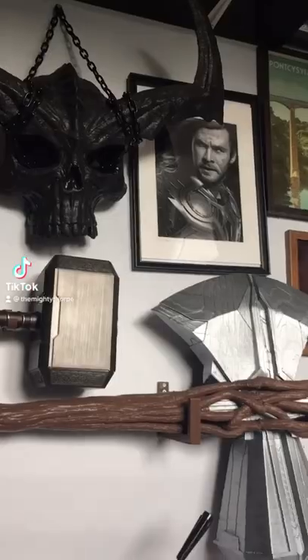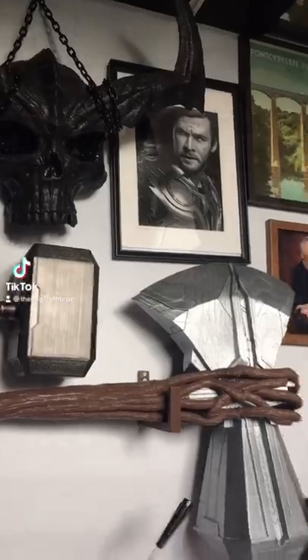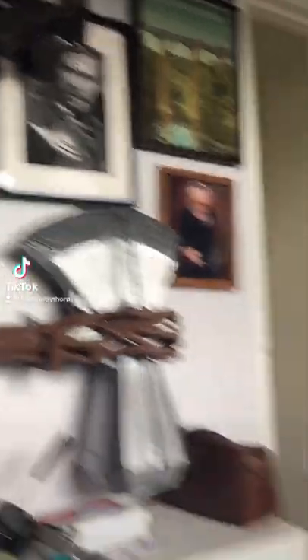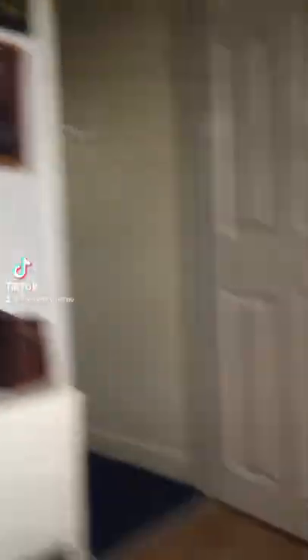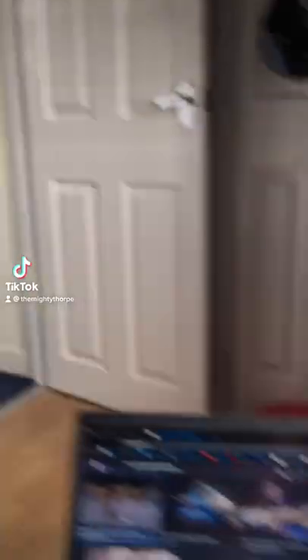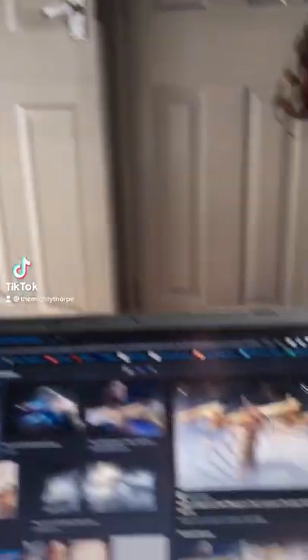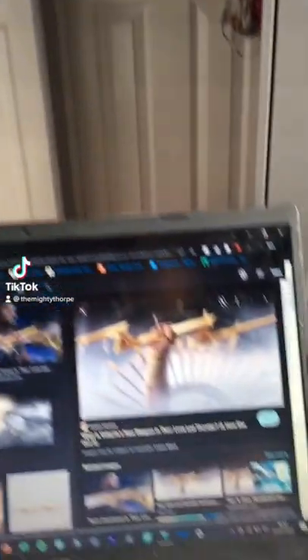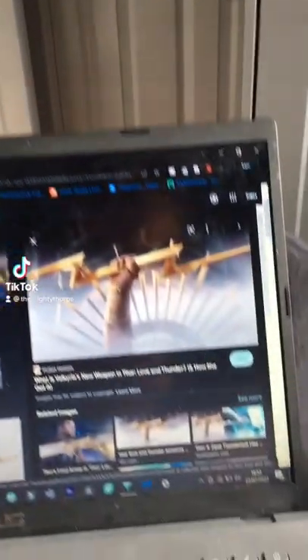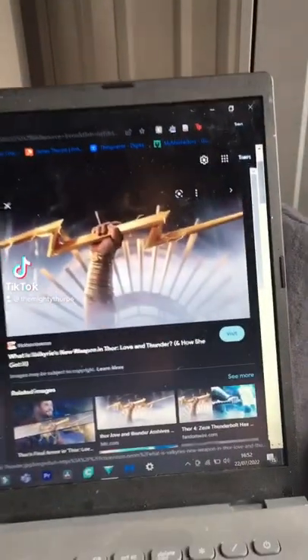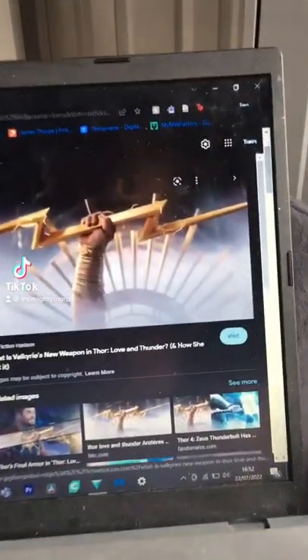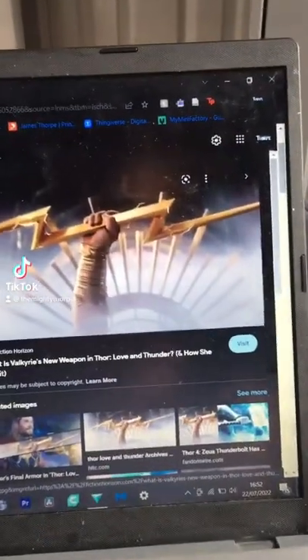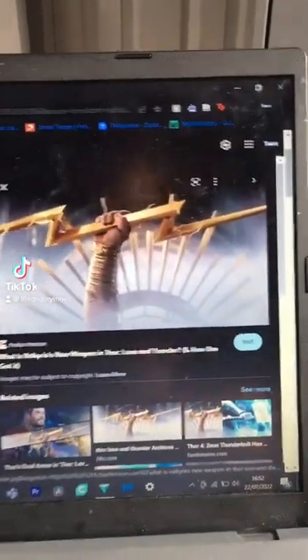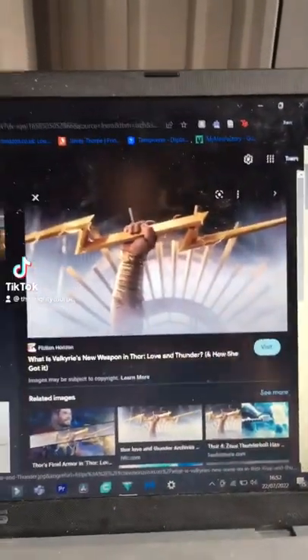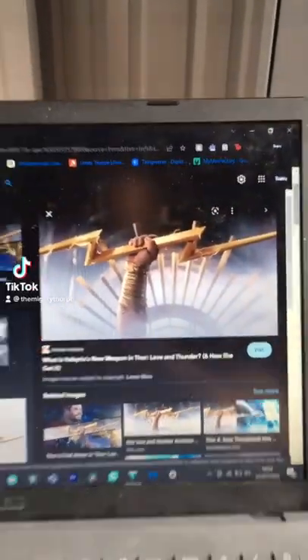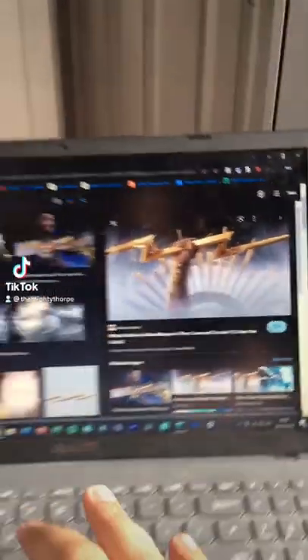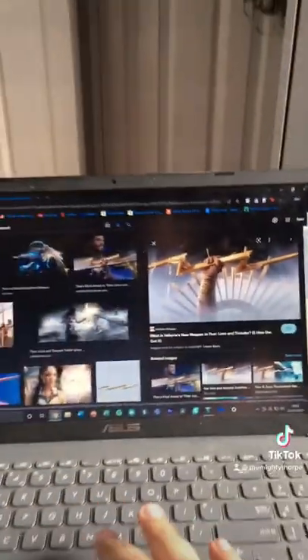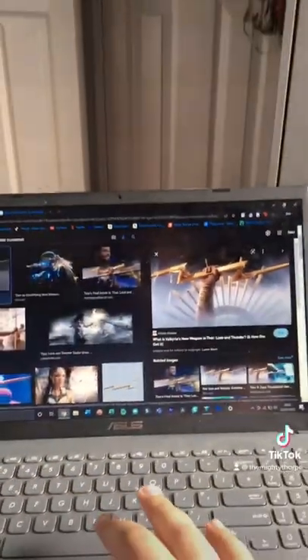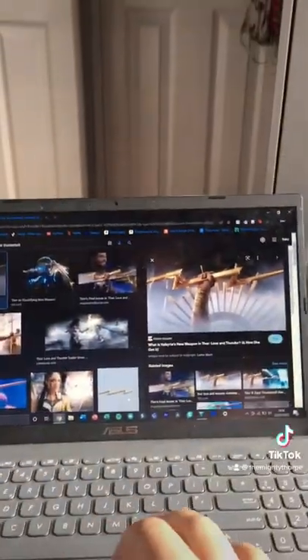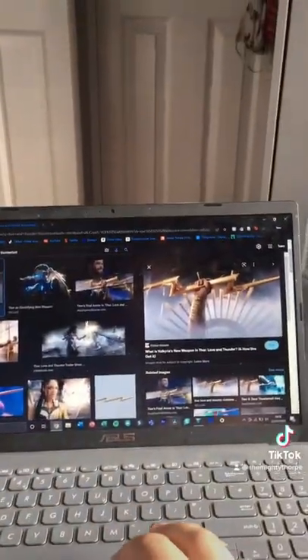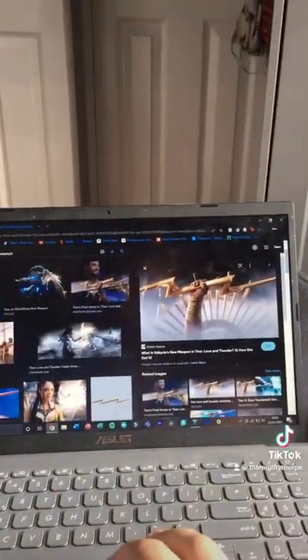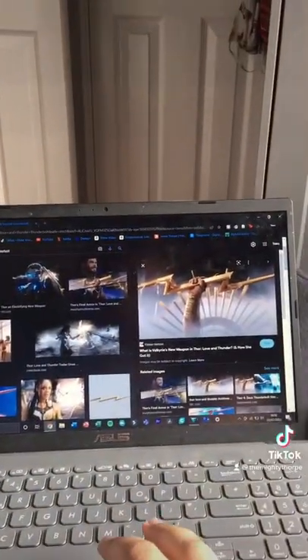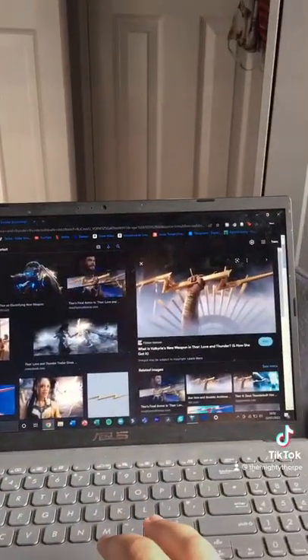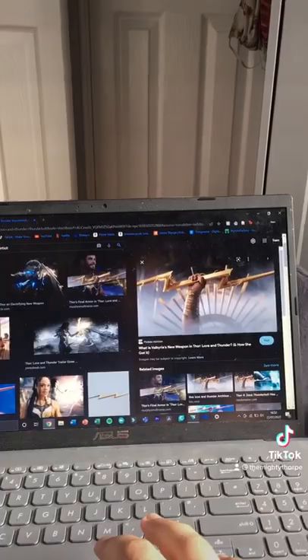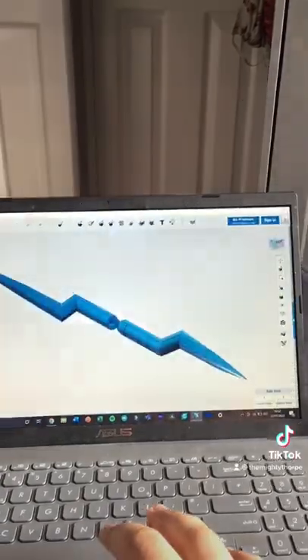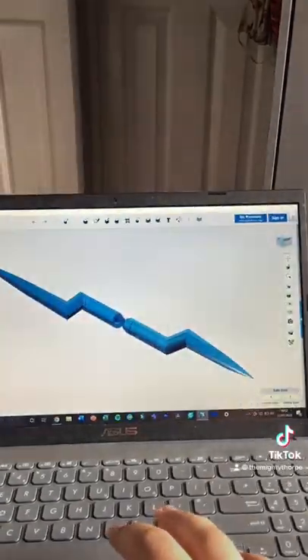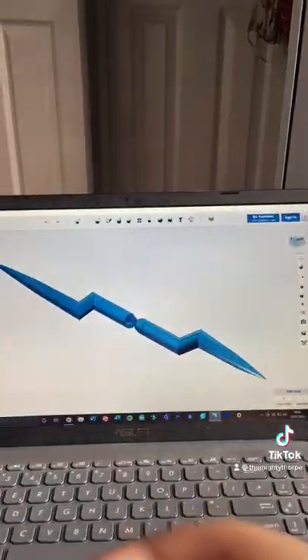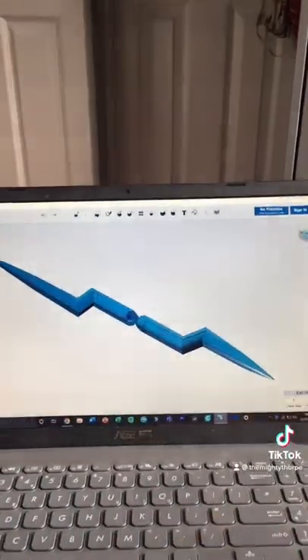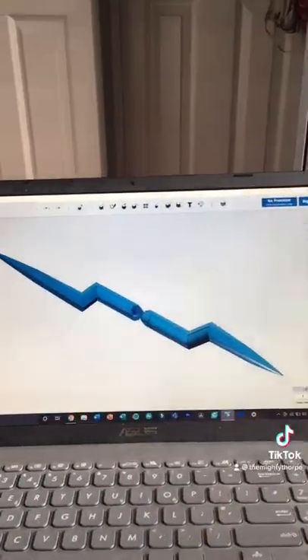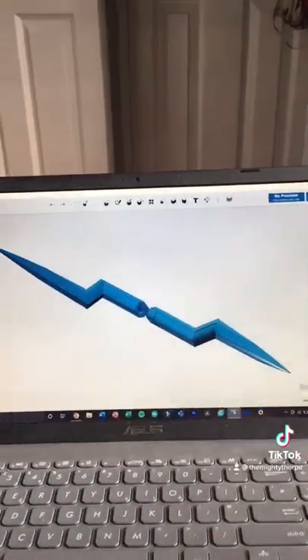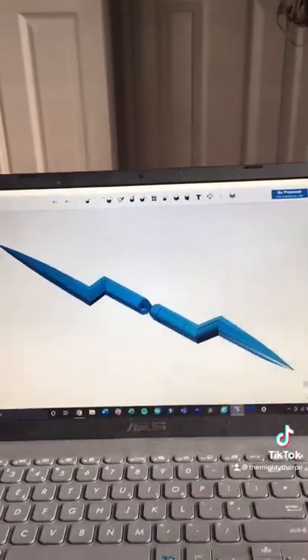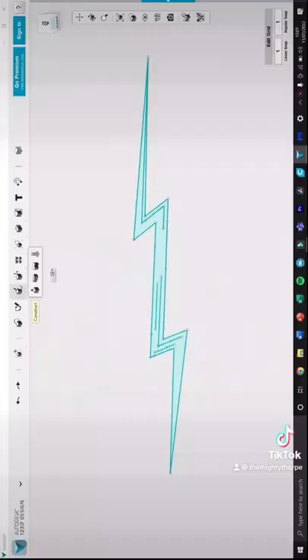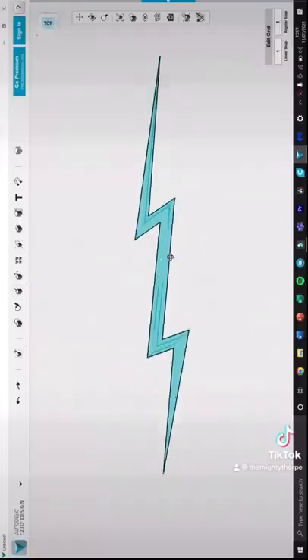I'm still living off the hype from Thor Love and Thunder, so today I made Zeus's Thunderbolt, and I designed it myself — and here's how I did it.